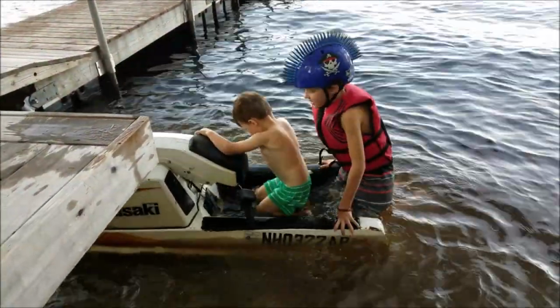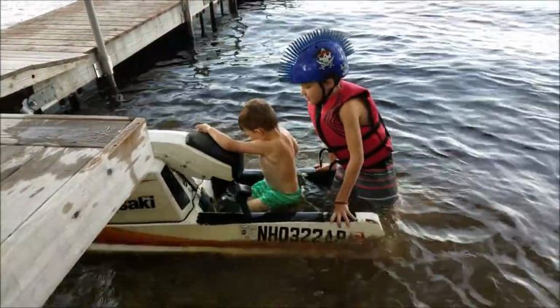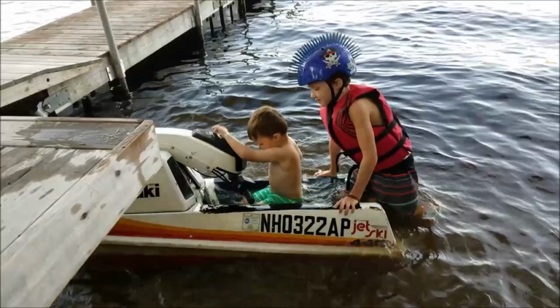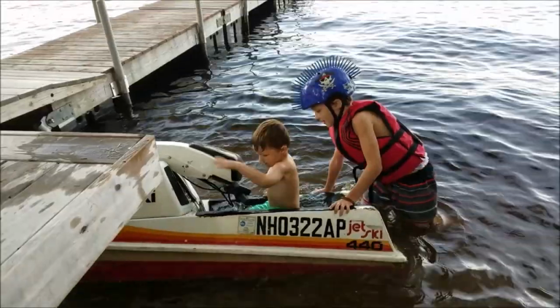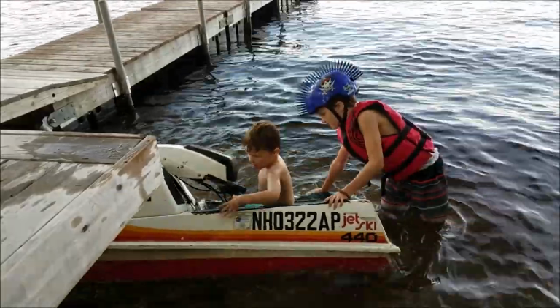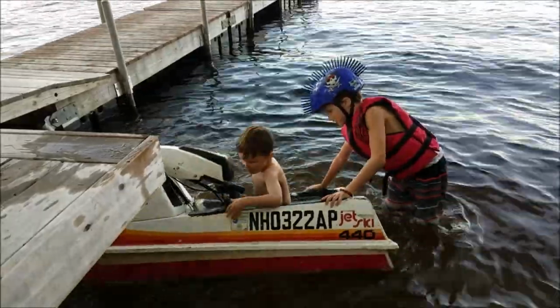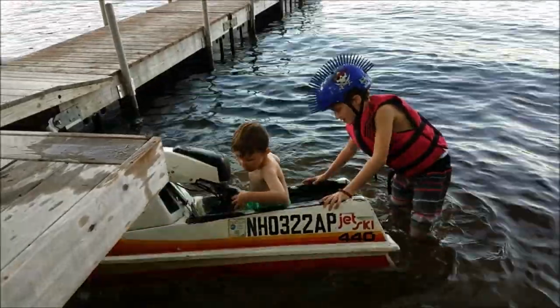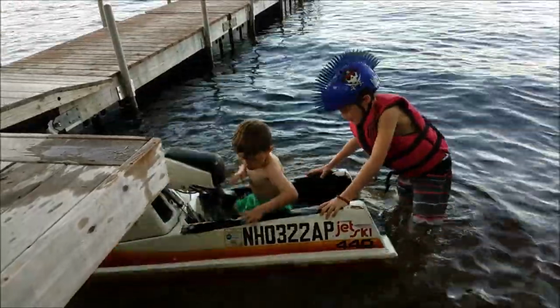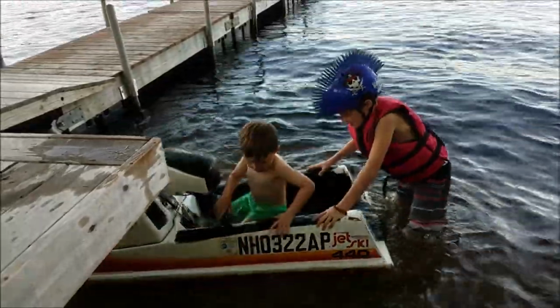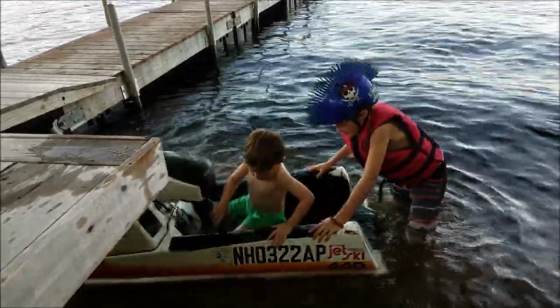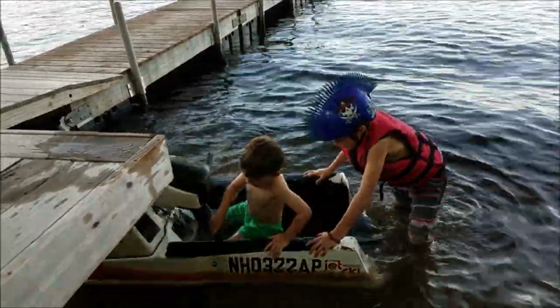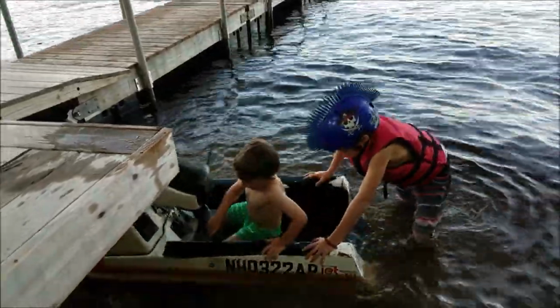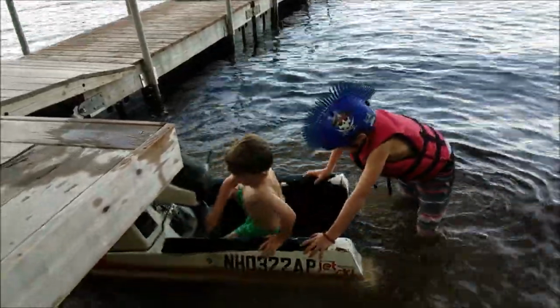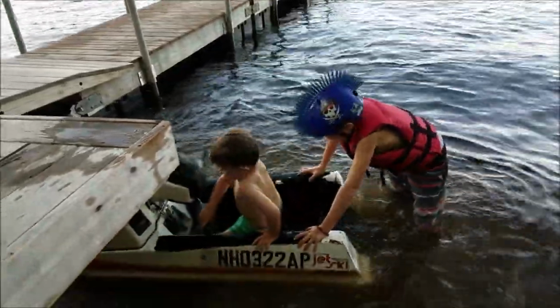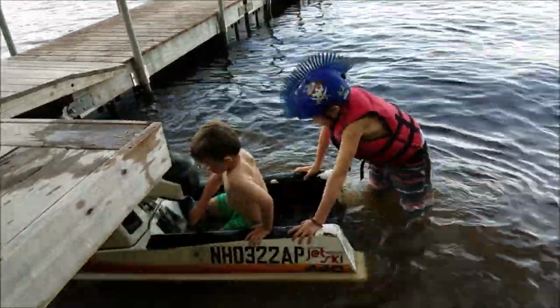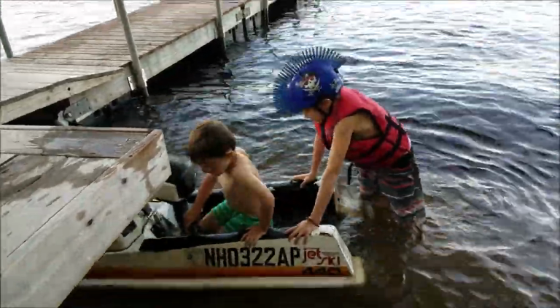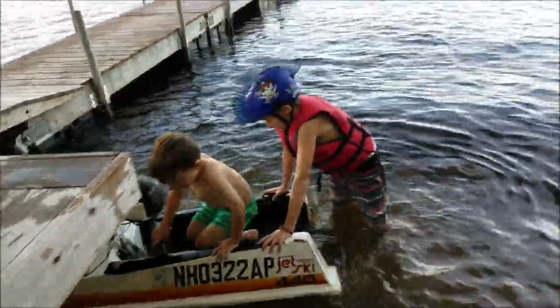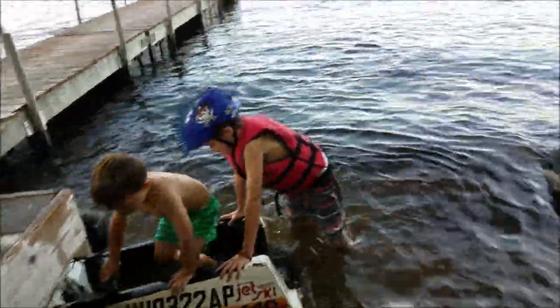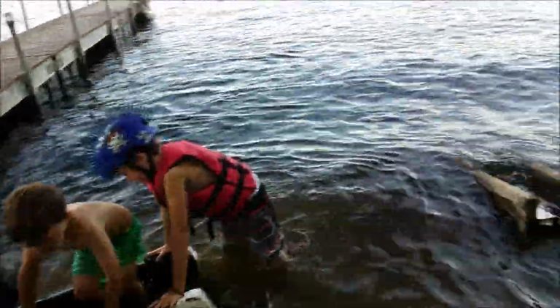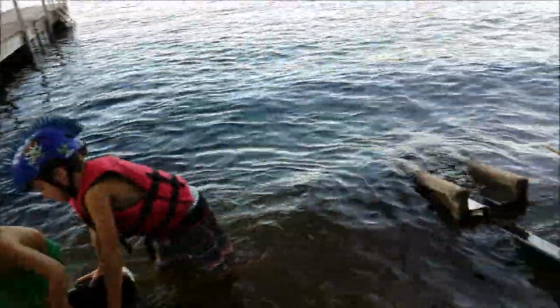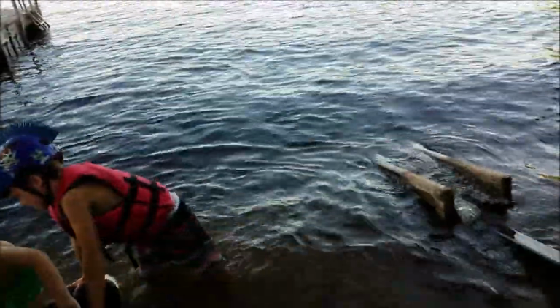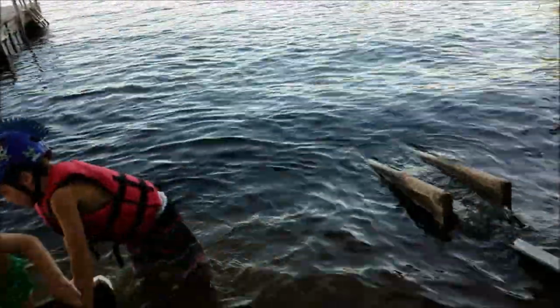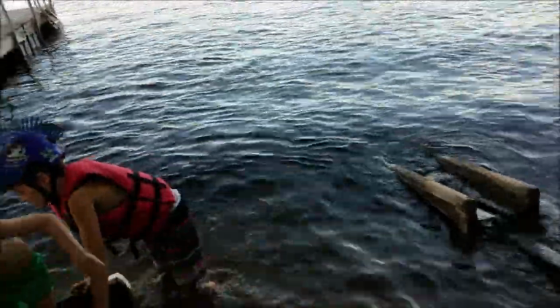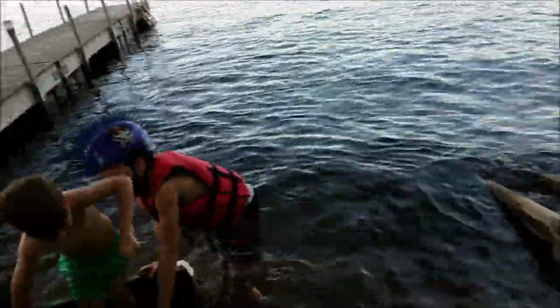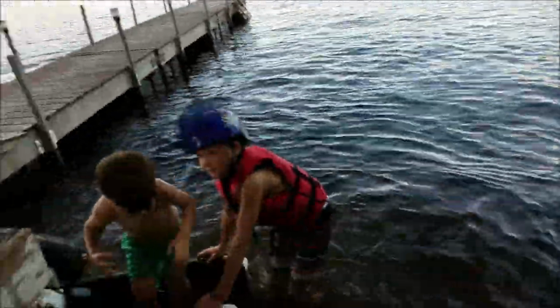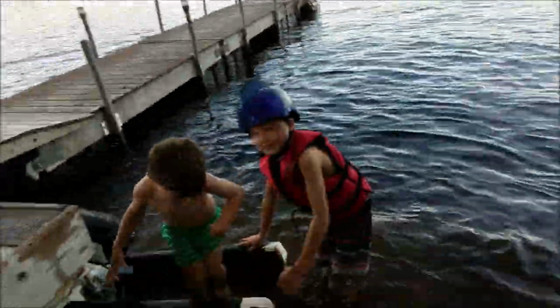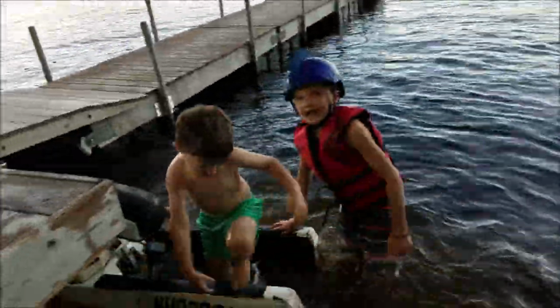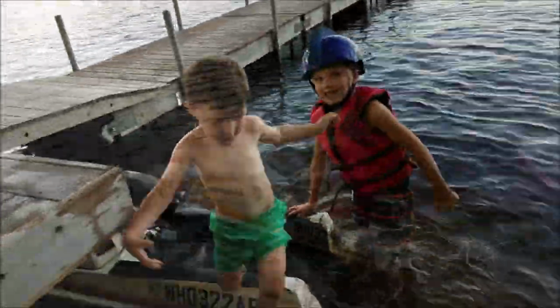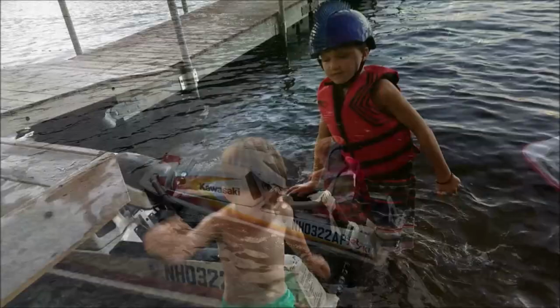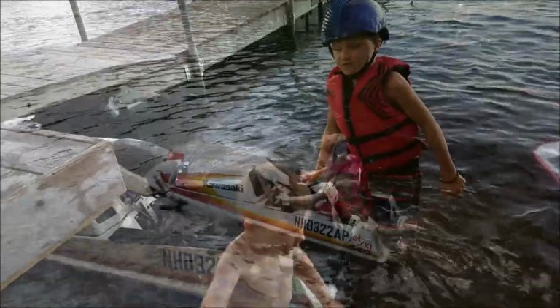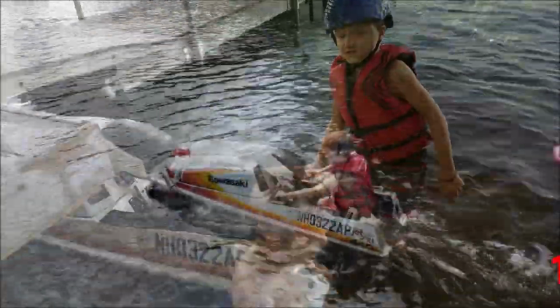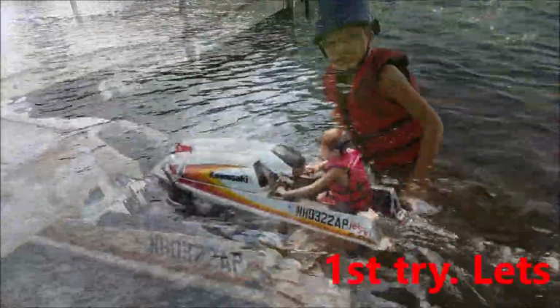Chase, let's get off. Chase, you don't have your life jacket on. You can go with Daddy after.